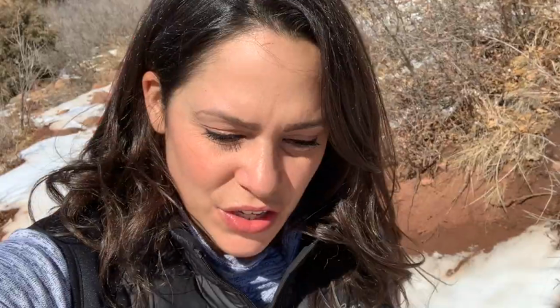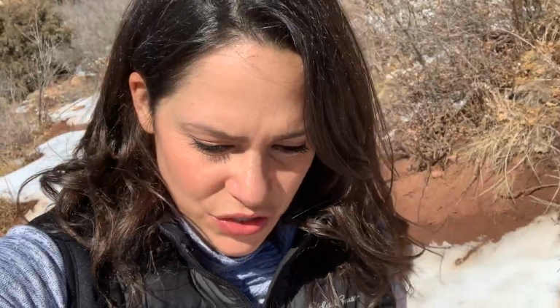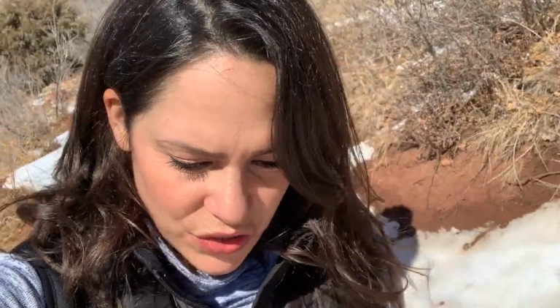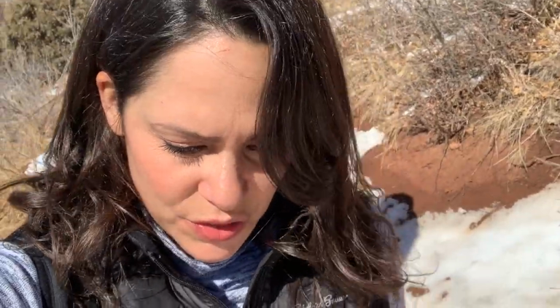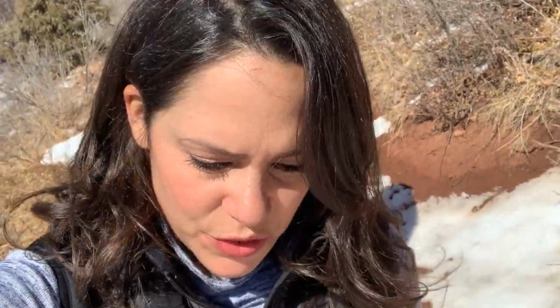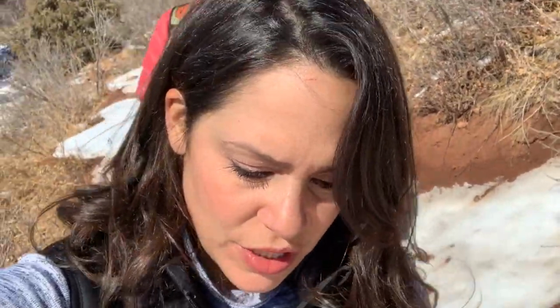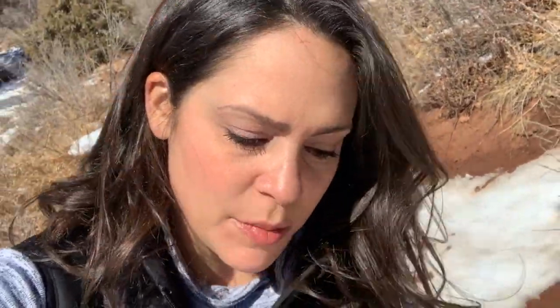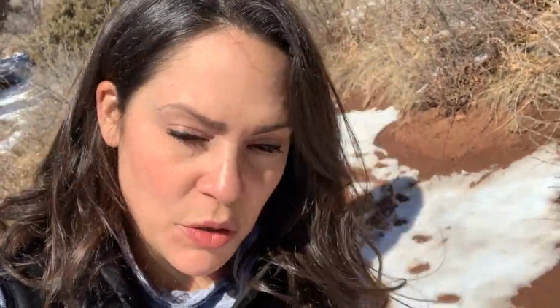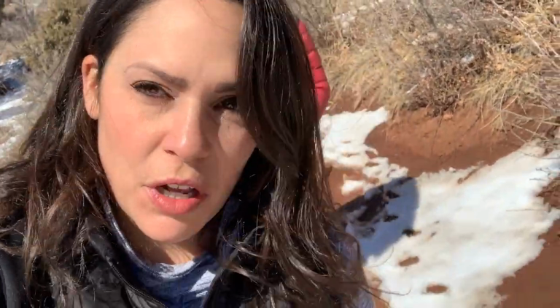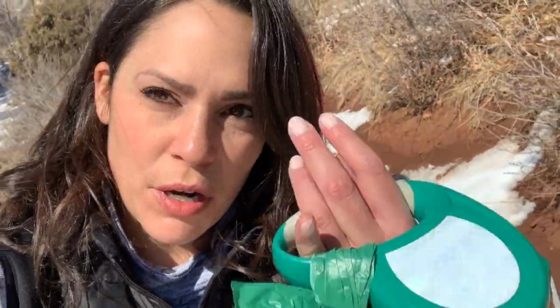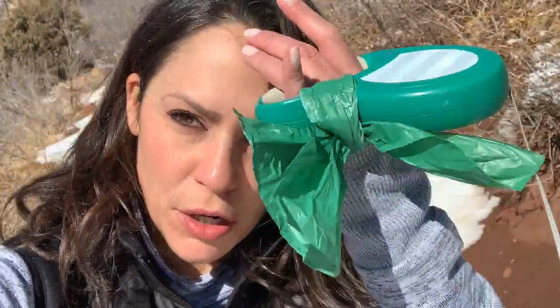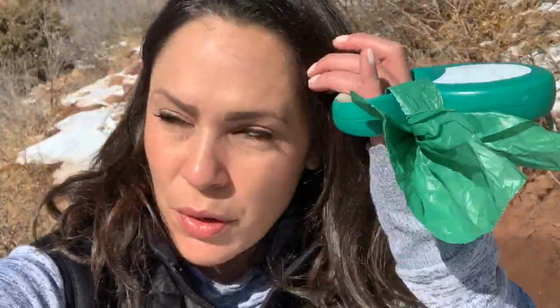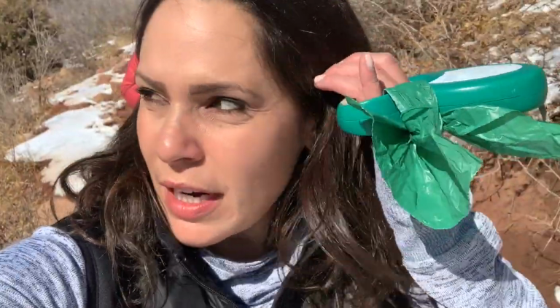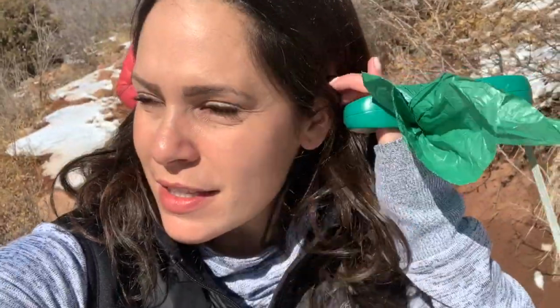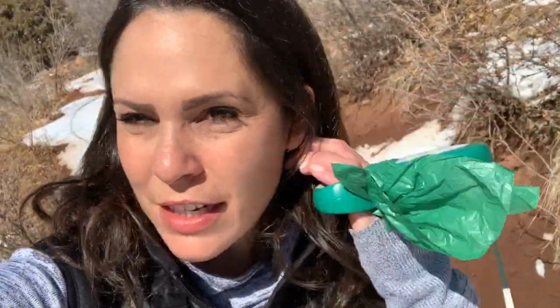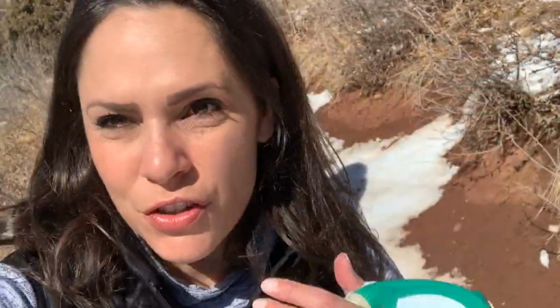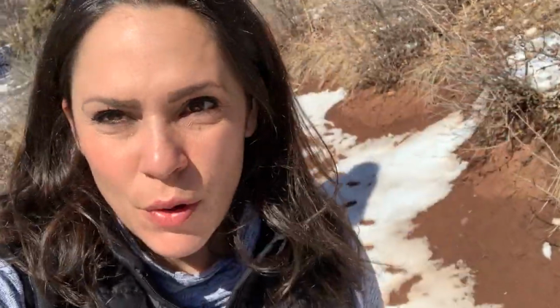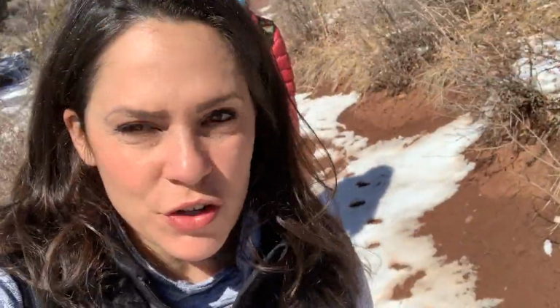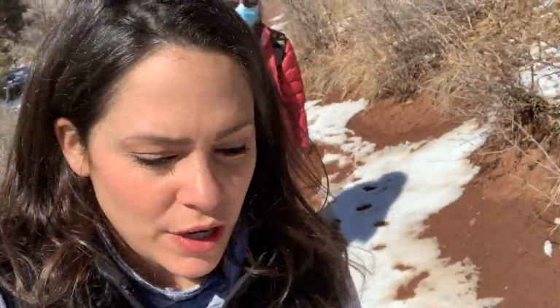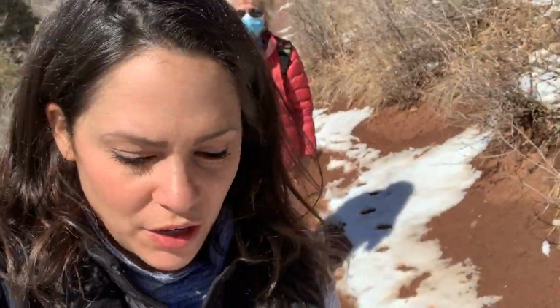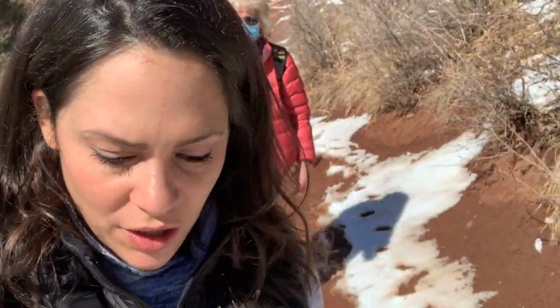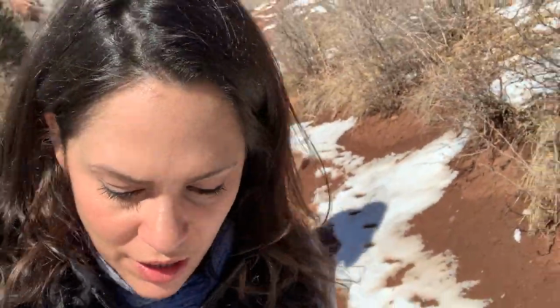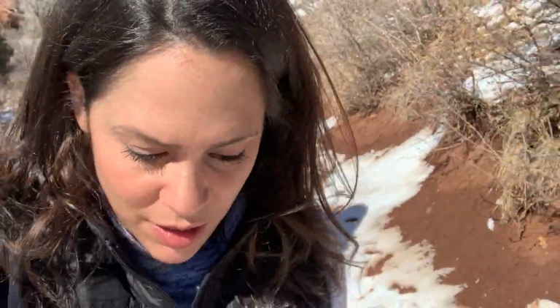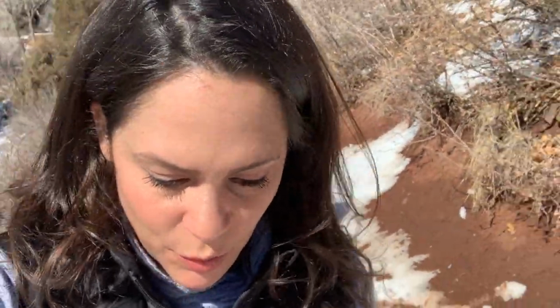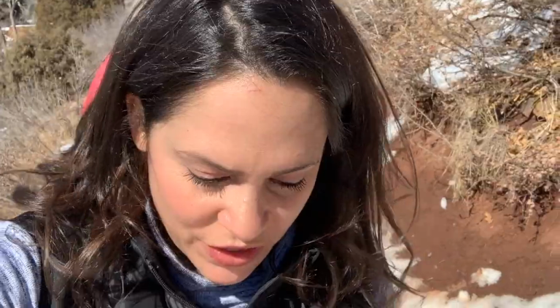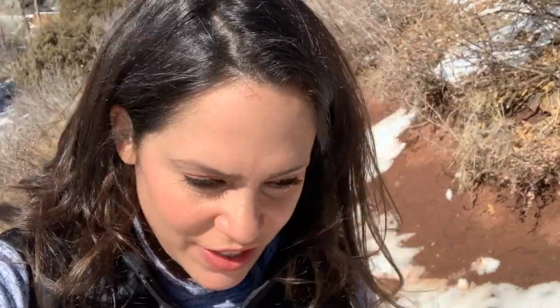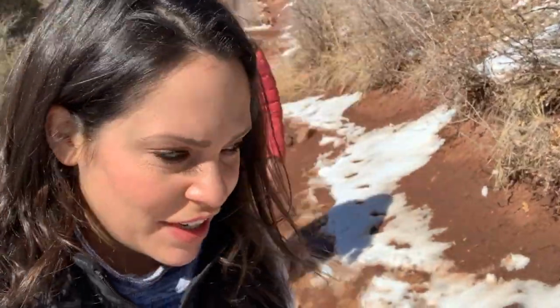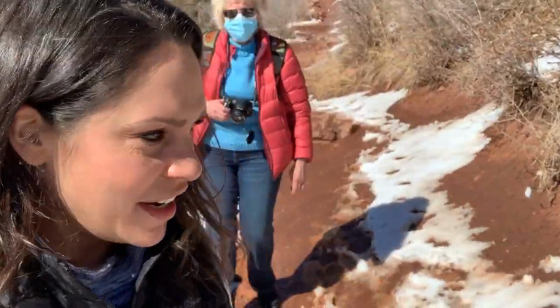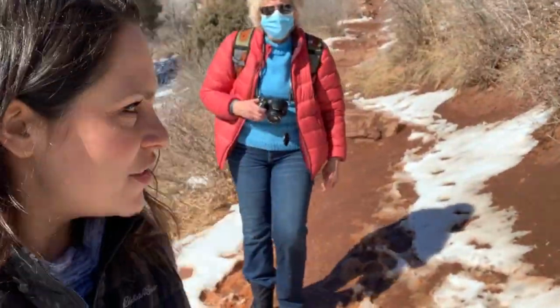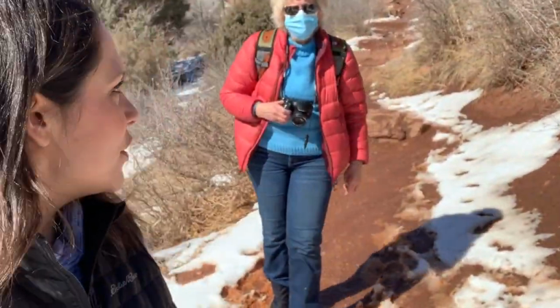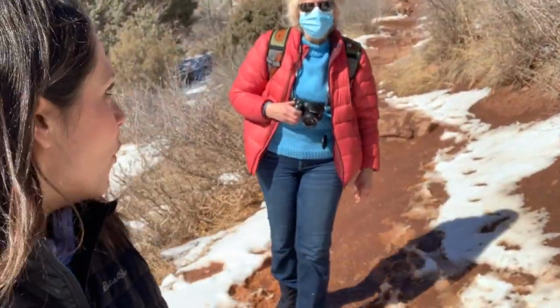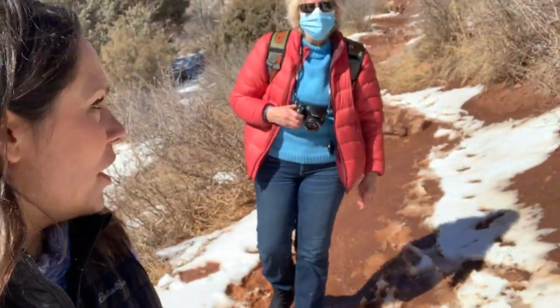This is what's crazy about Colorado — it's like snow on the trail, but with the sun, it's so warm.